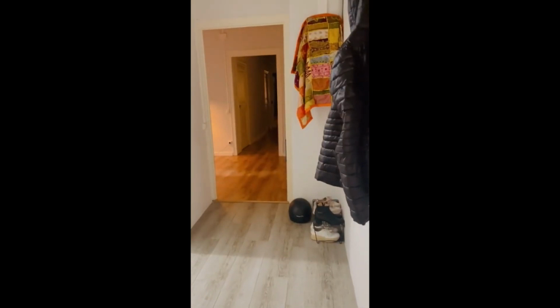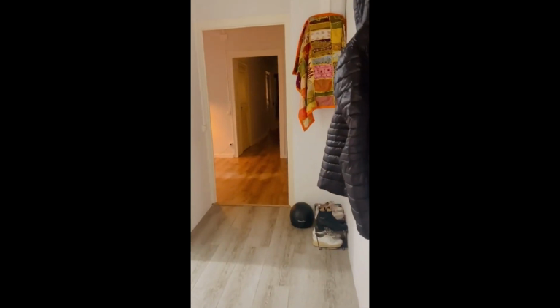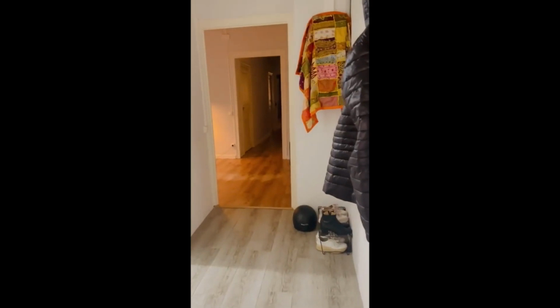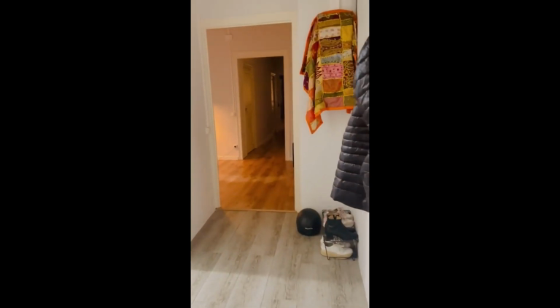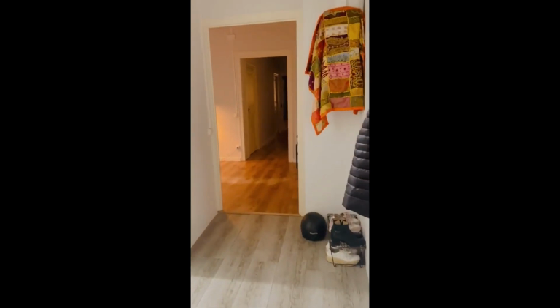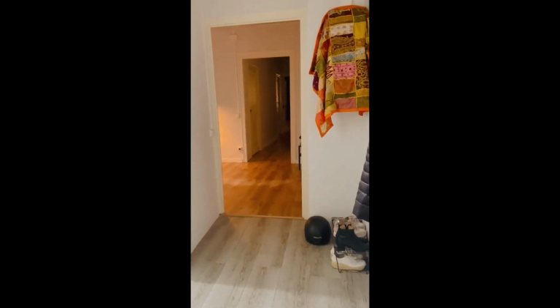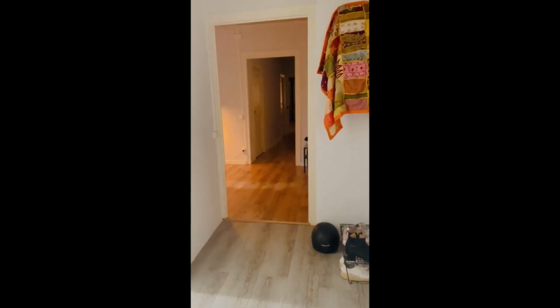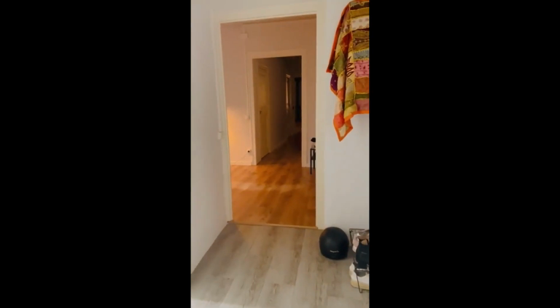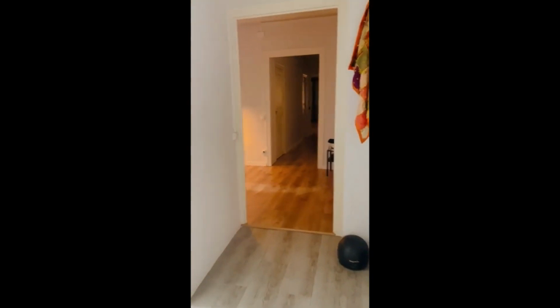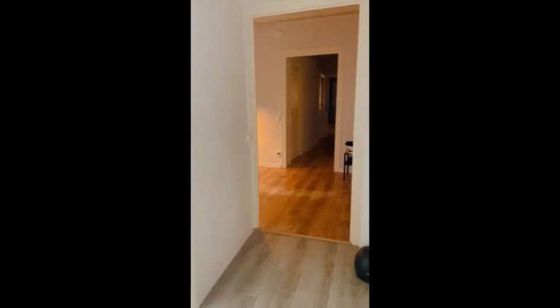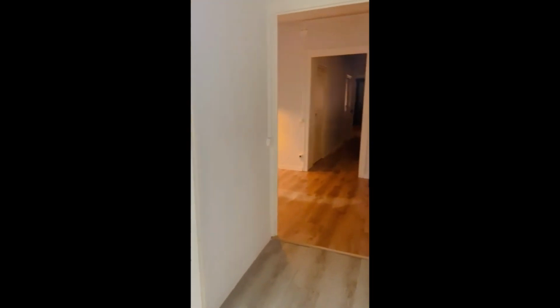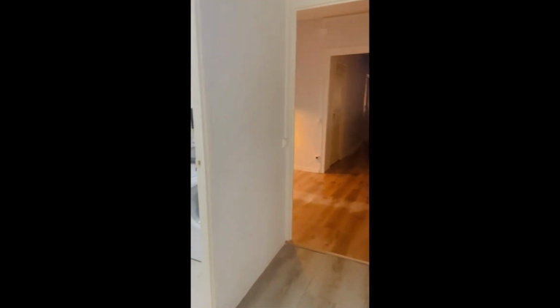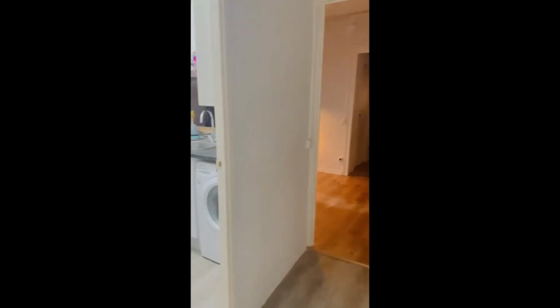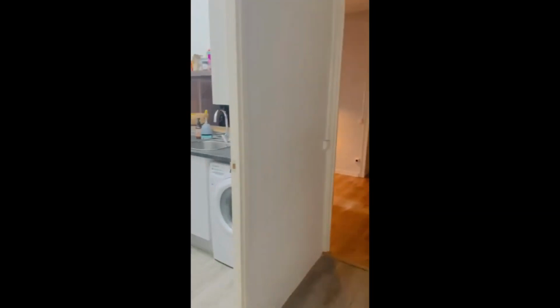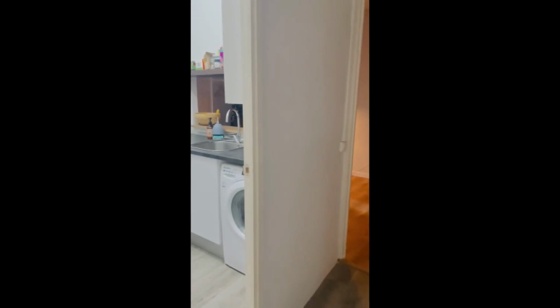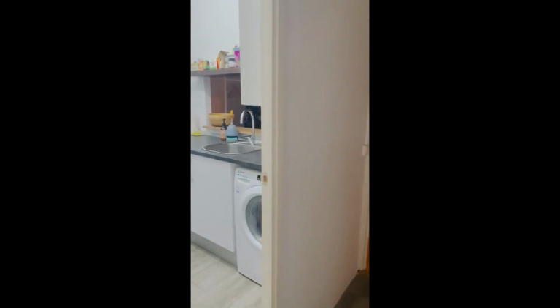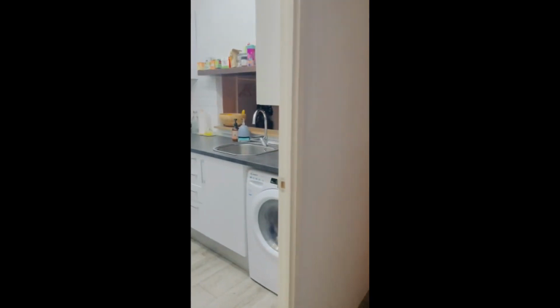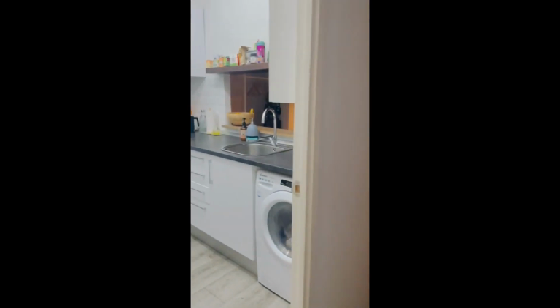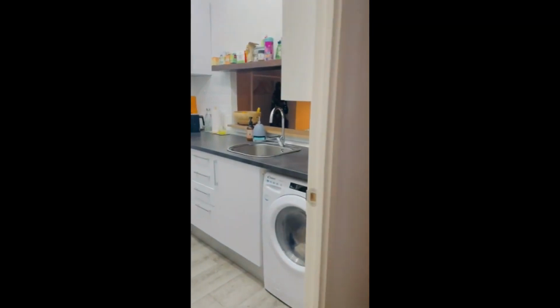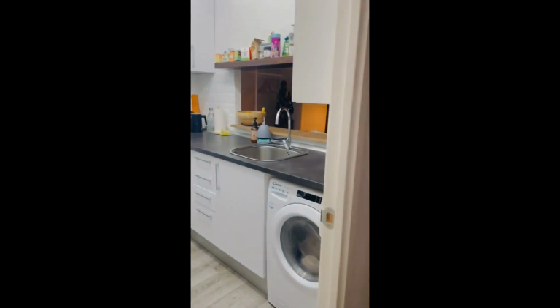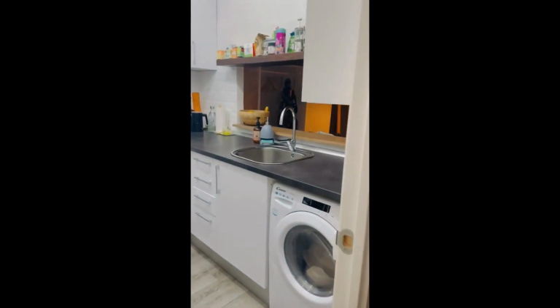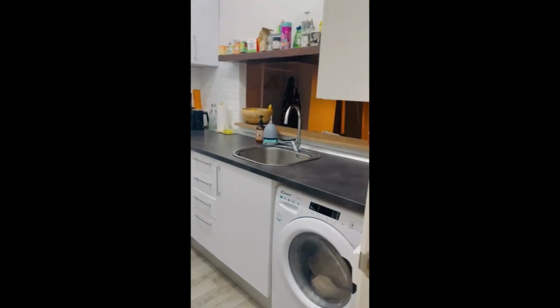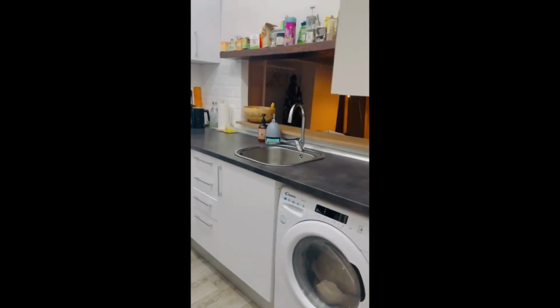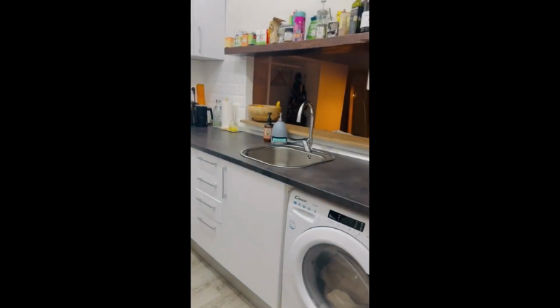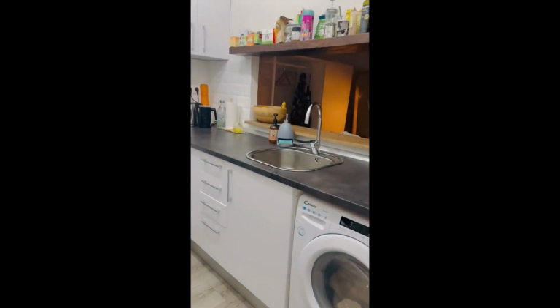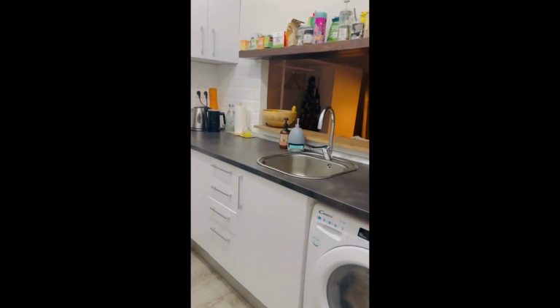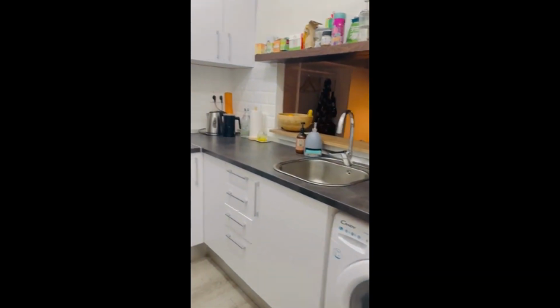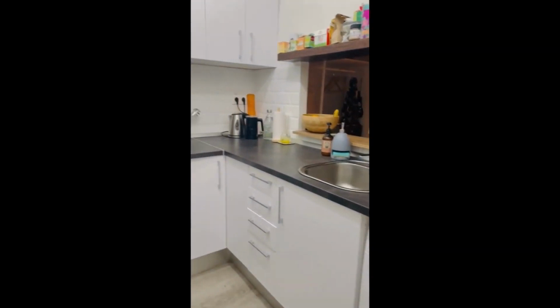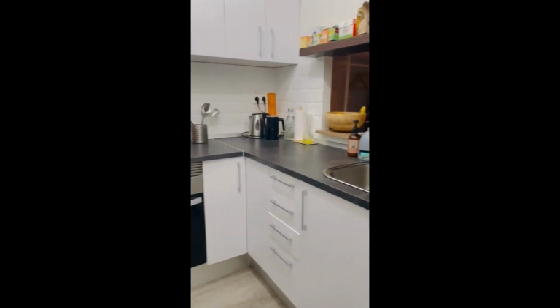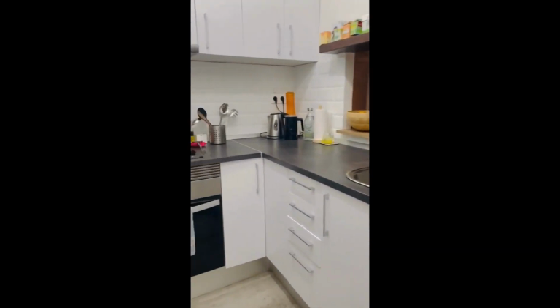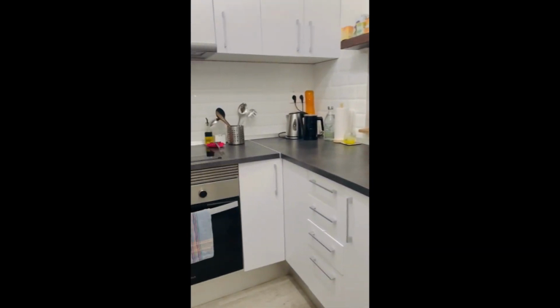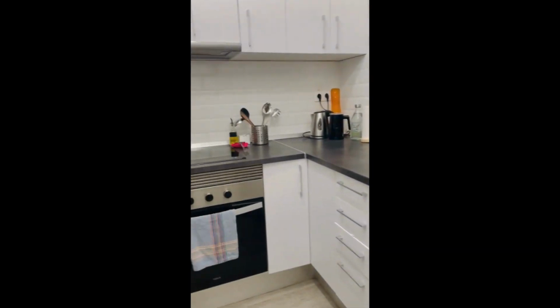From the entrance hallway you can go into the kitchen that you just saw from the opening, and this is what it looks like — it's fully equipped.